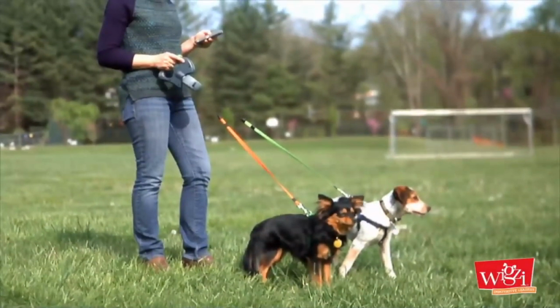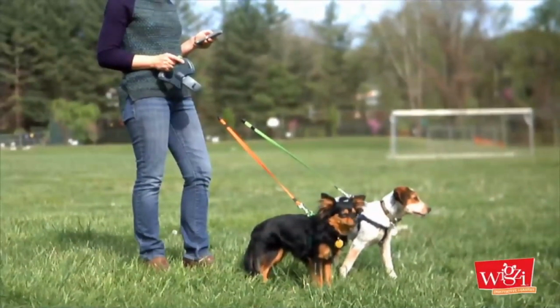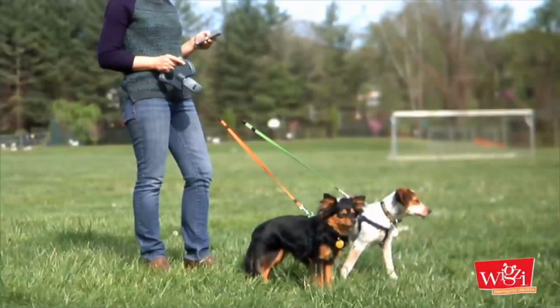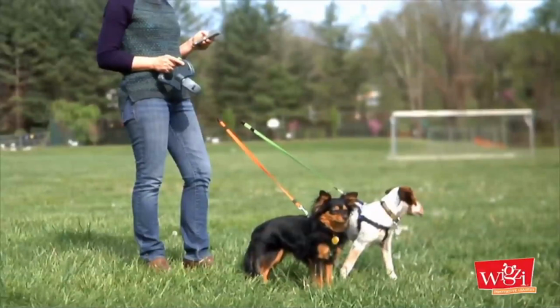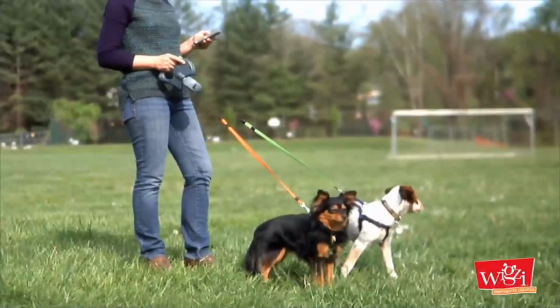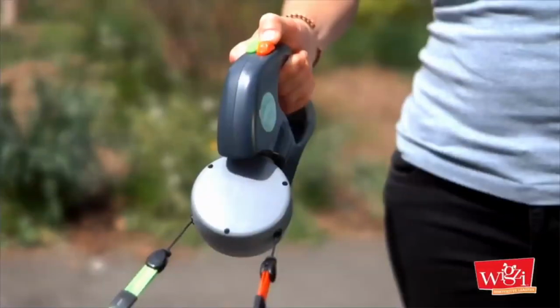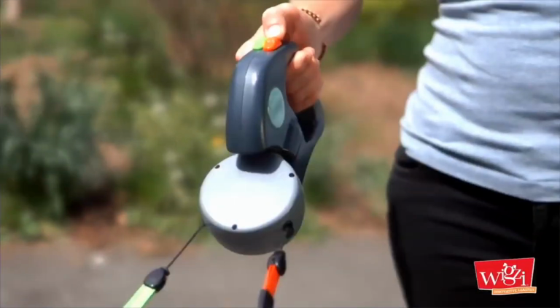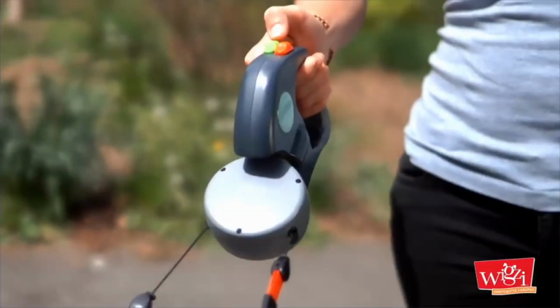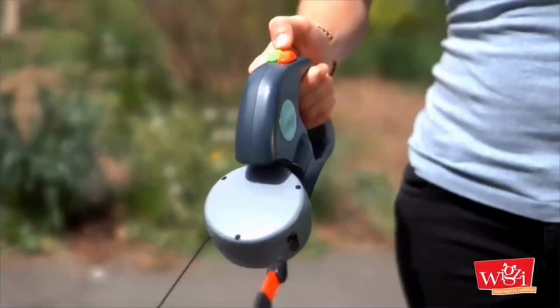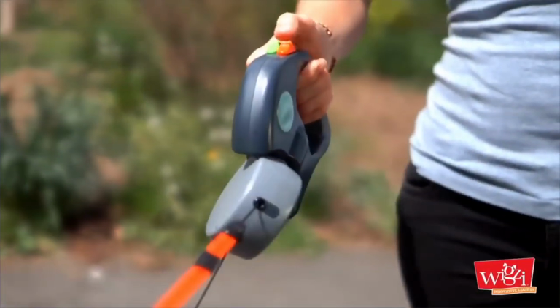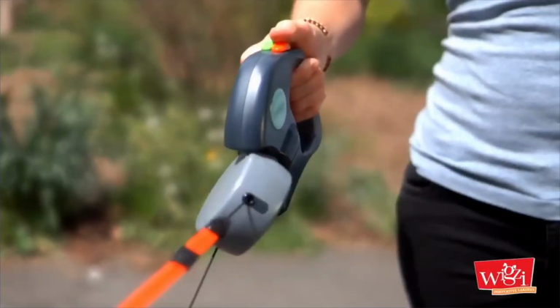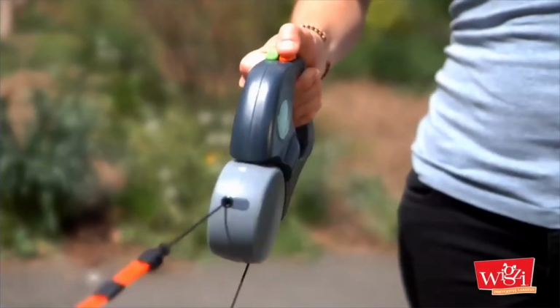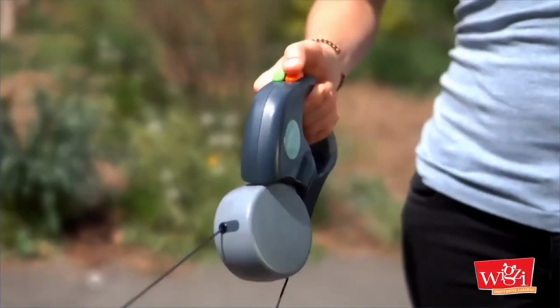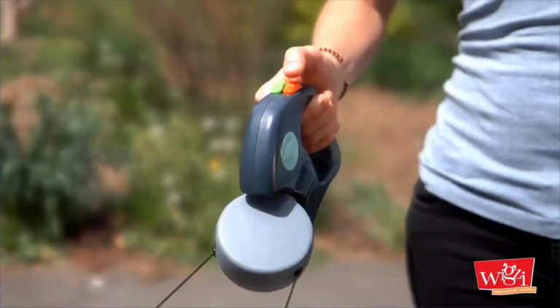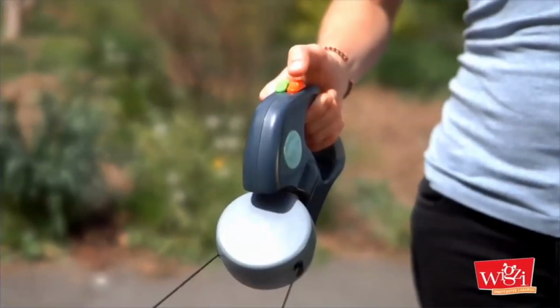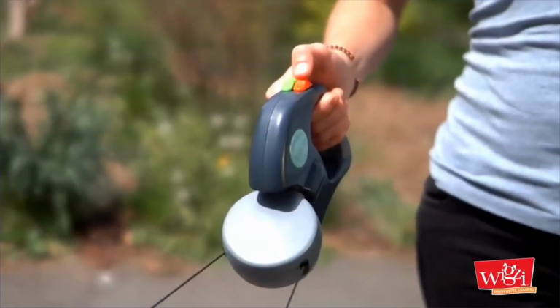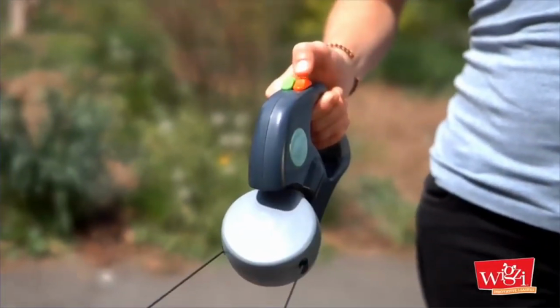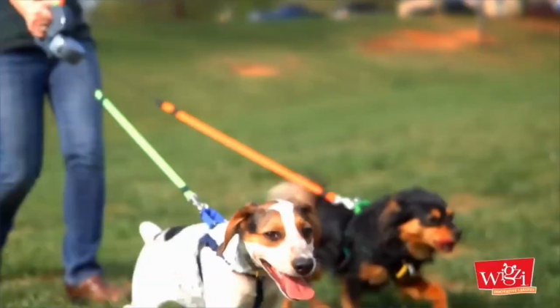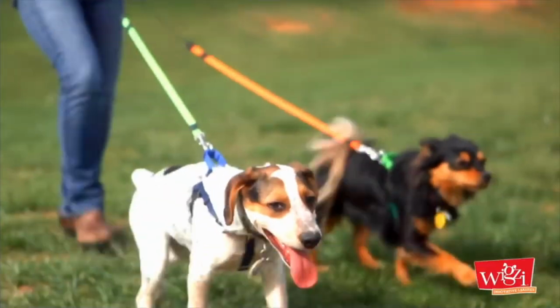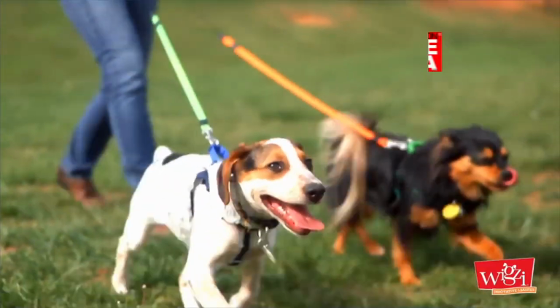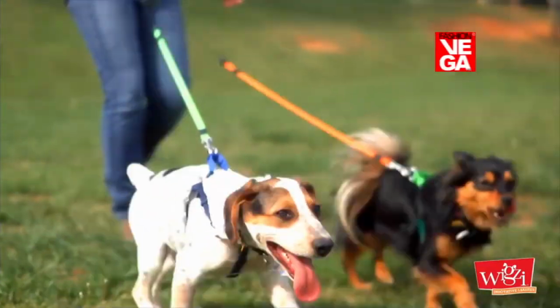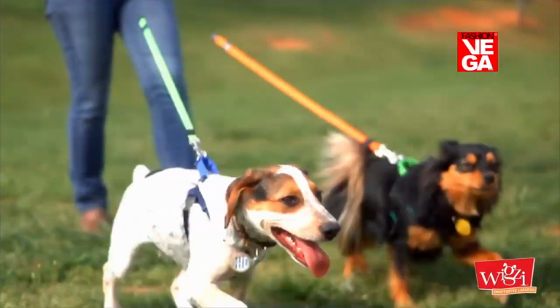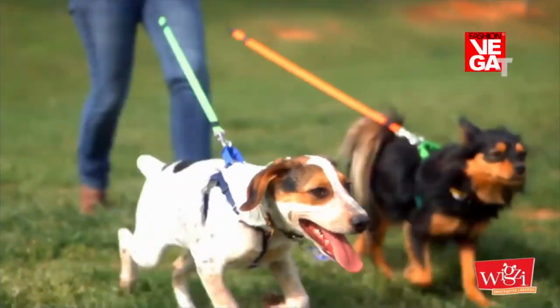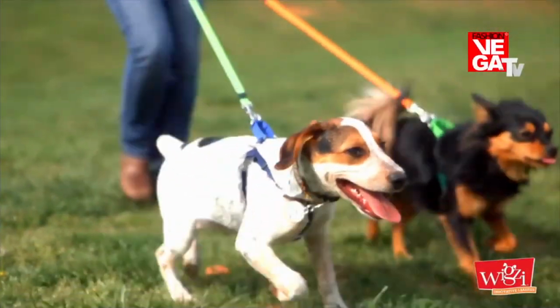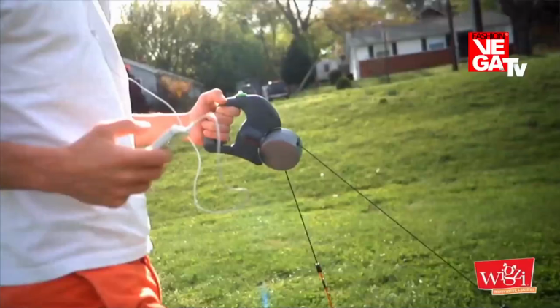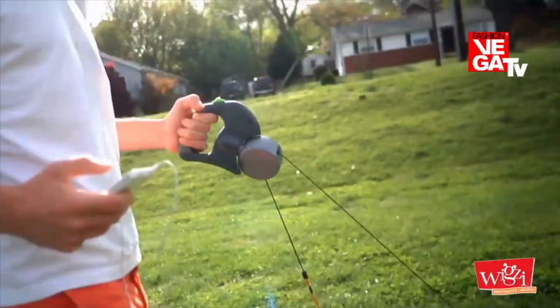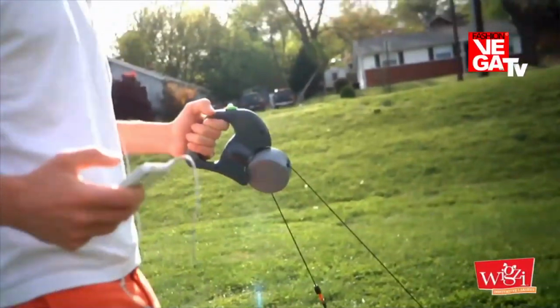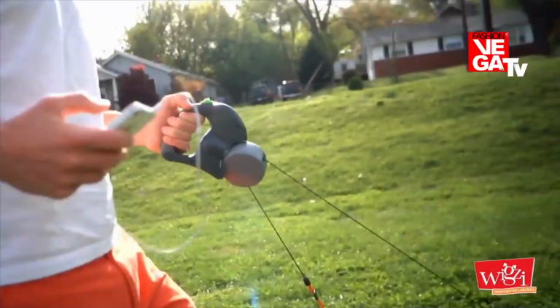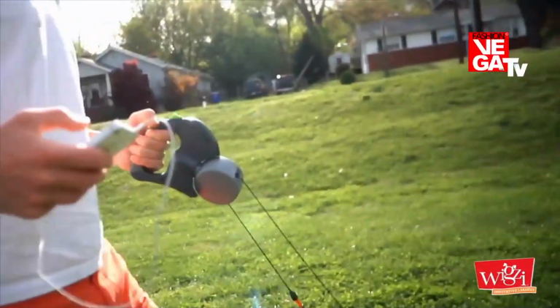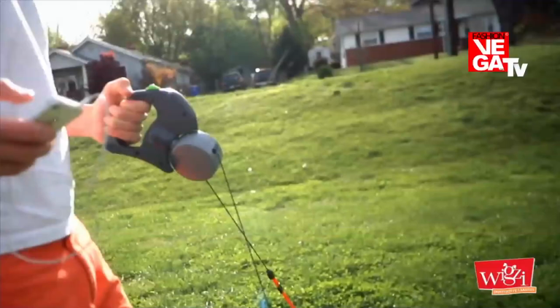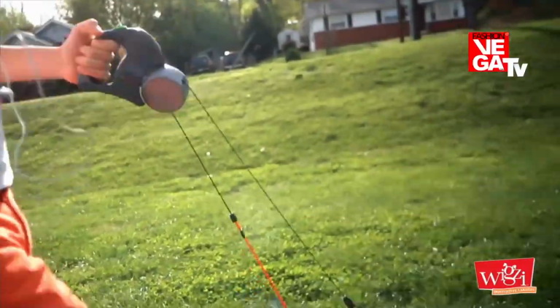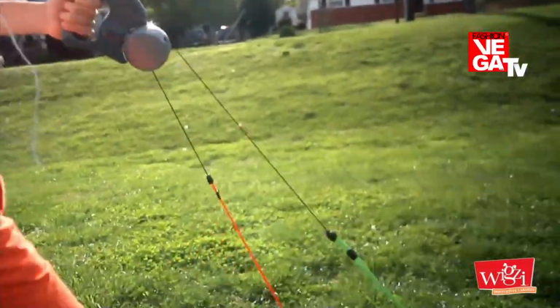Both leash leads and brake buttons are color-coded, so you'll always know exactly which dog you're controlling.